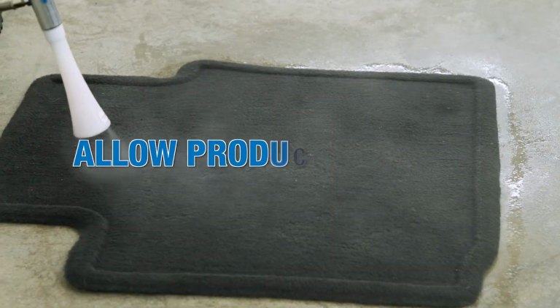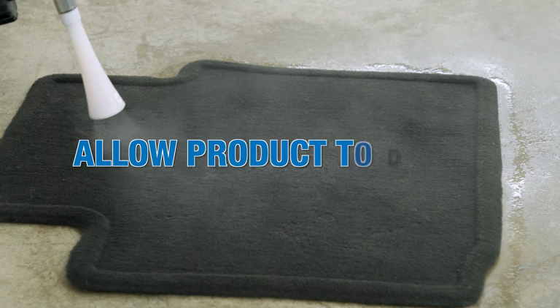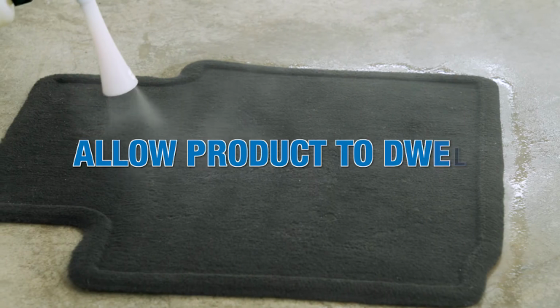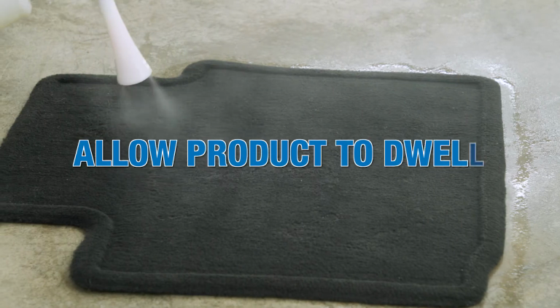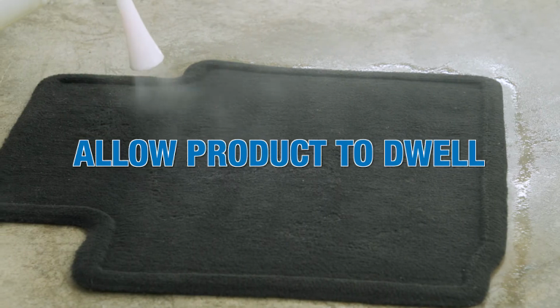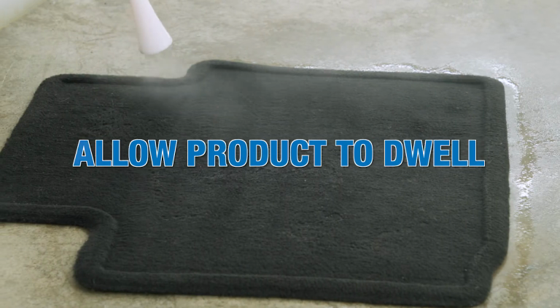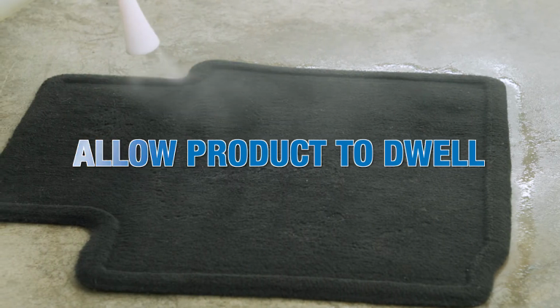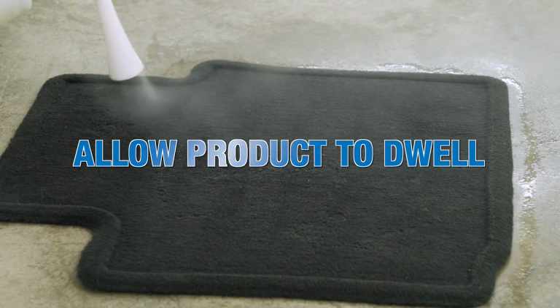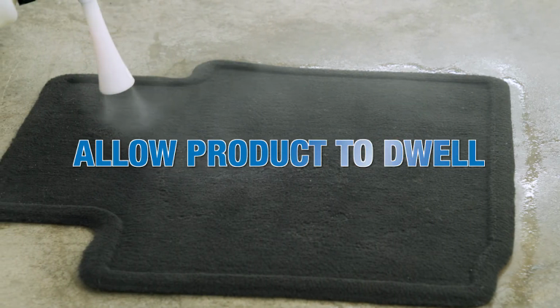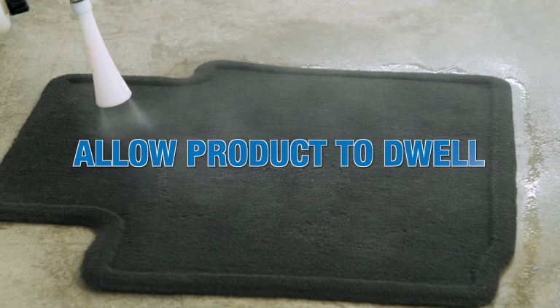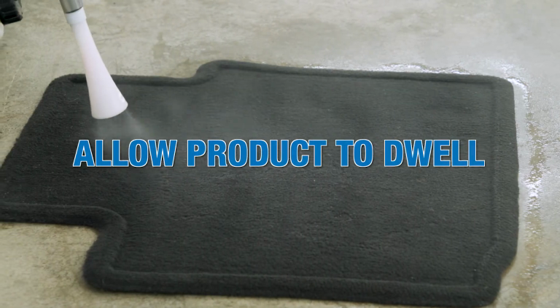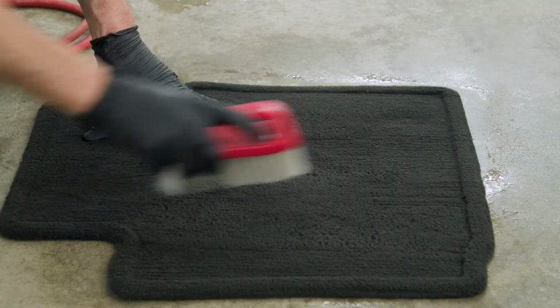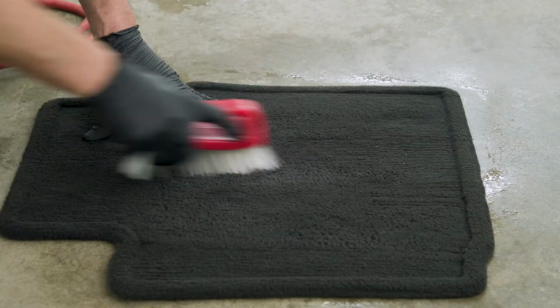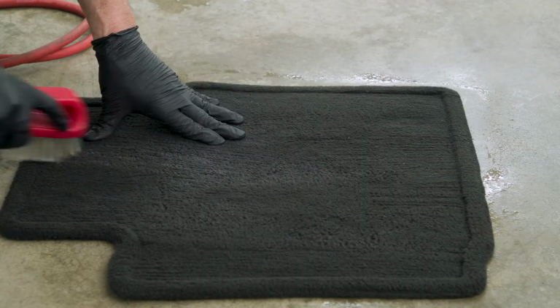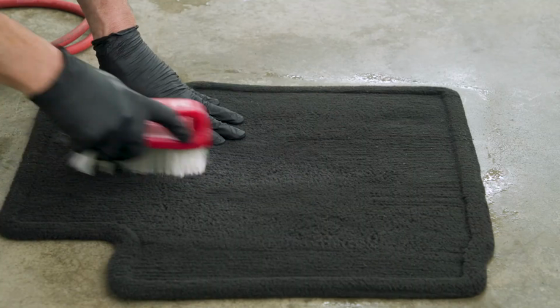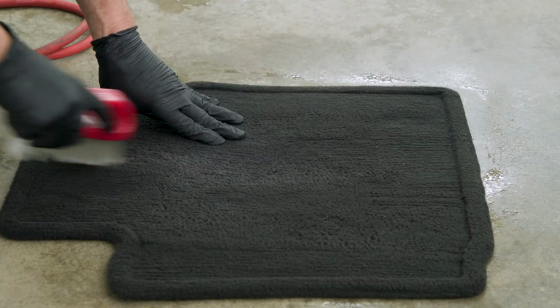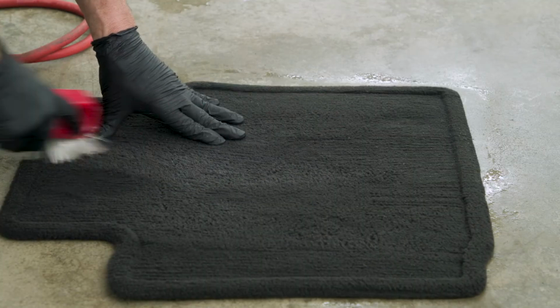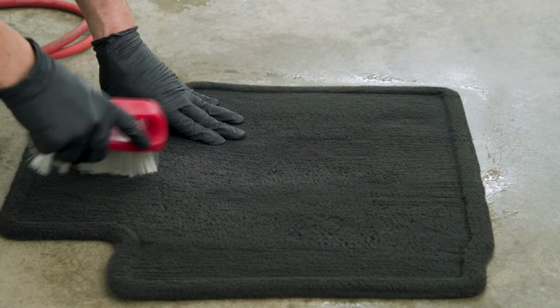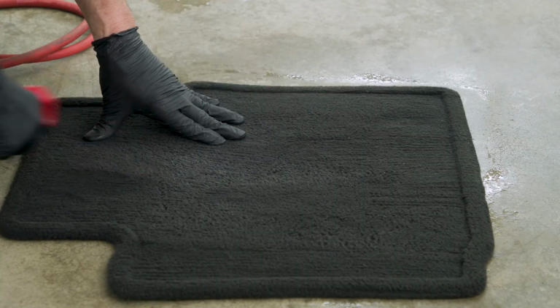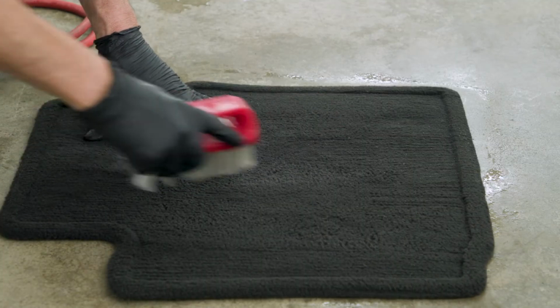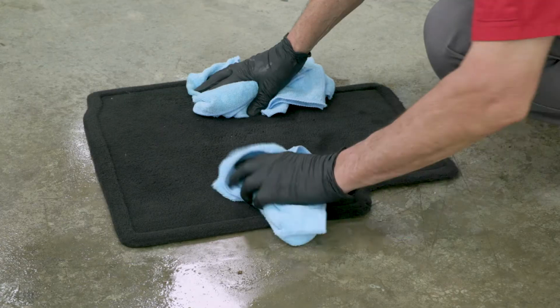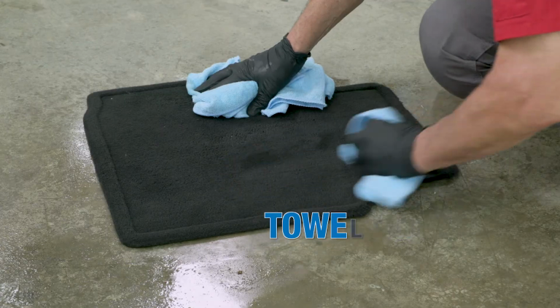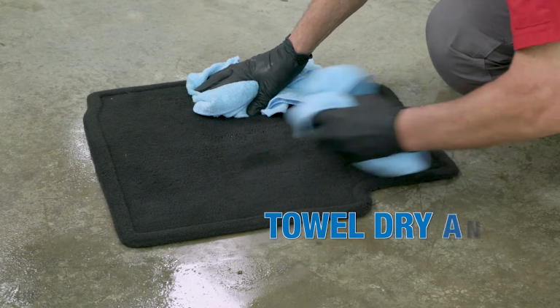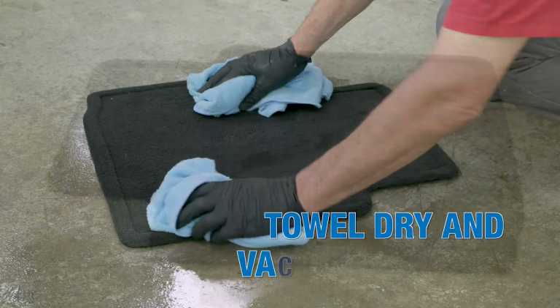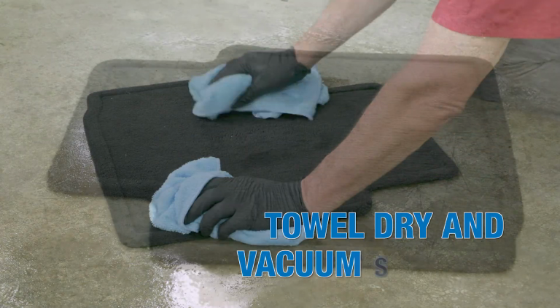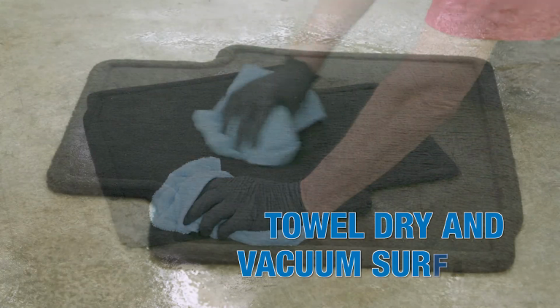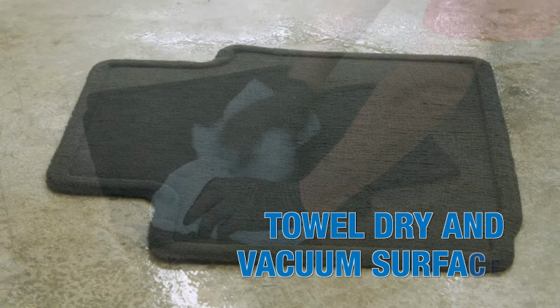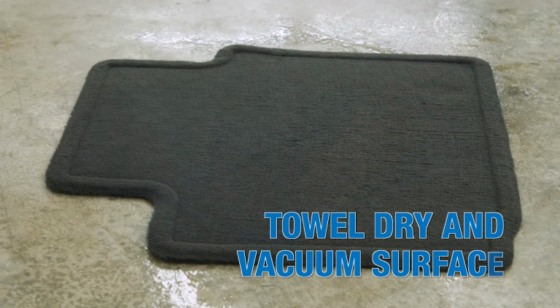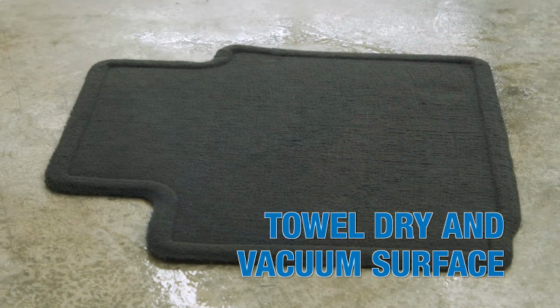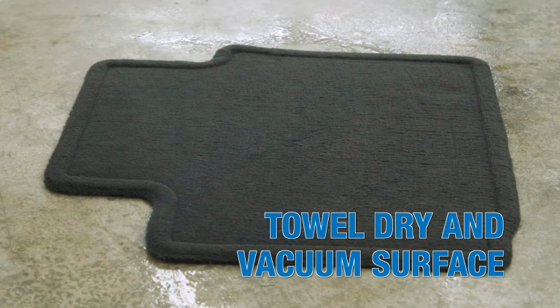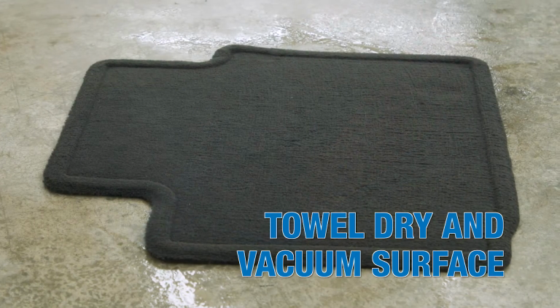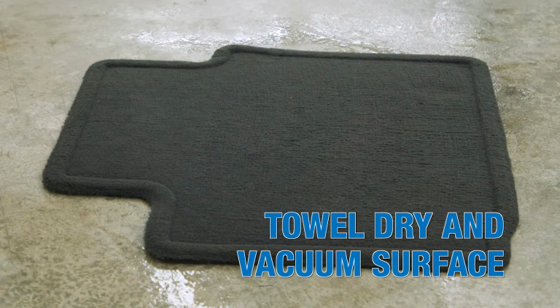Allow the product to dwell for several minutes, then agitate the surface with a brush. Towel dry, then vacuum the cleaned area.